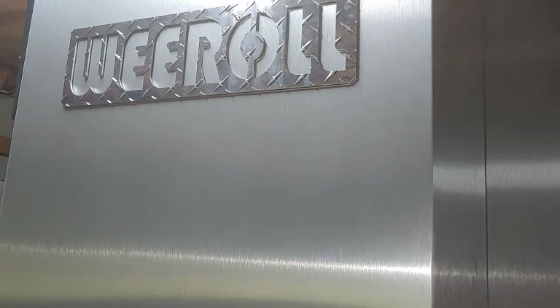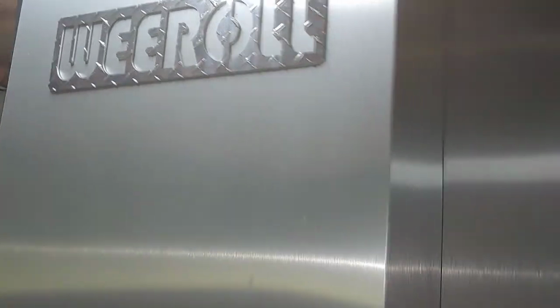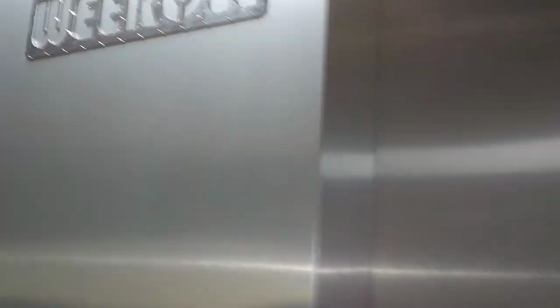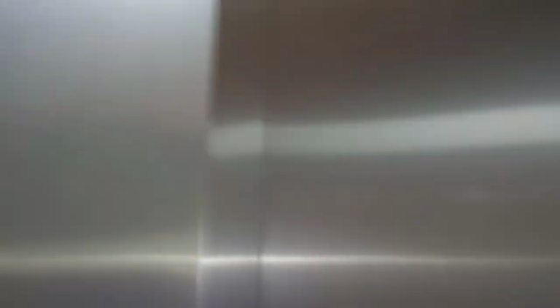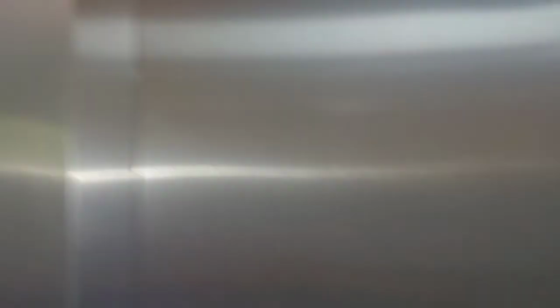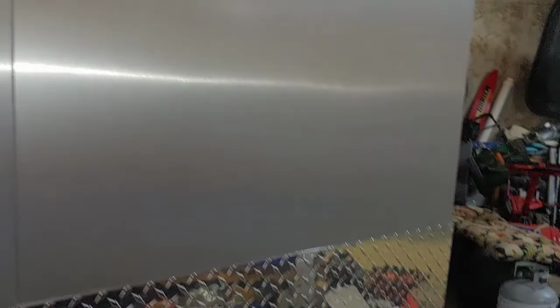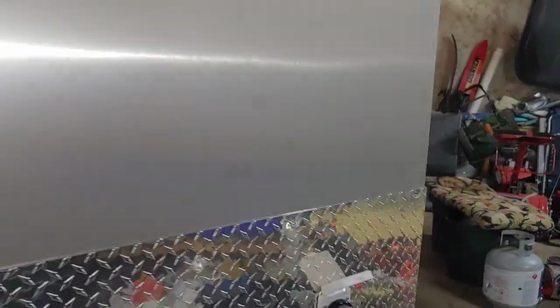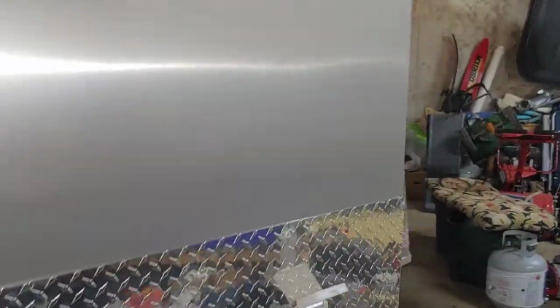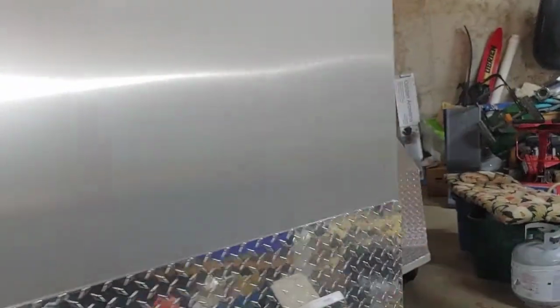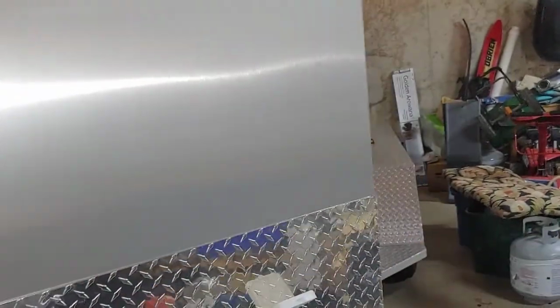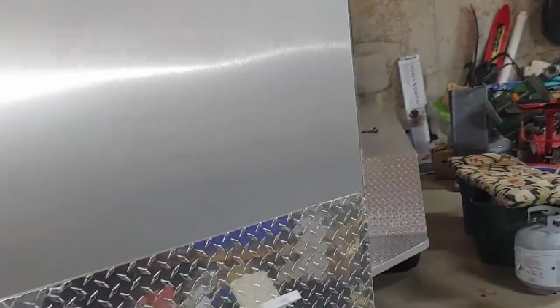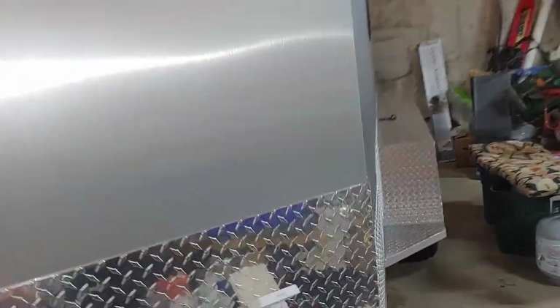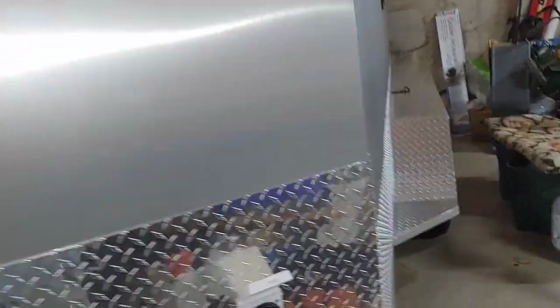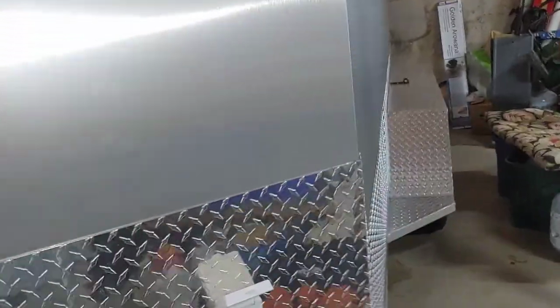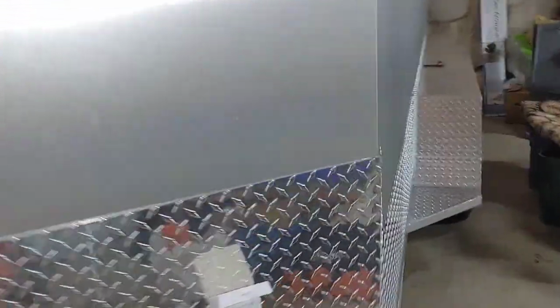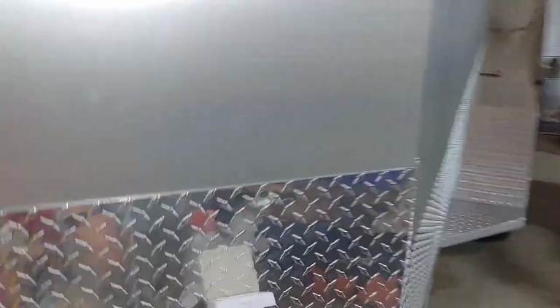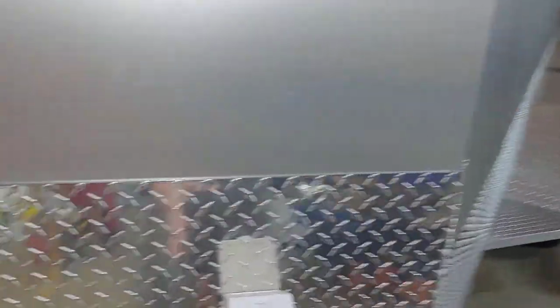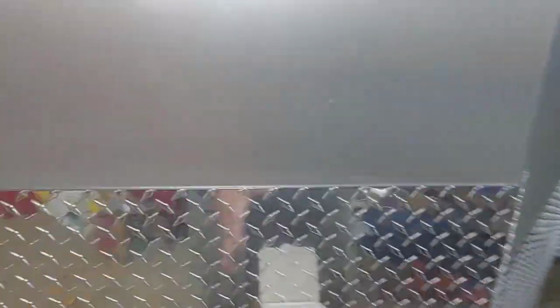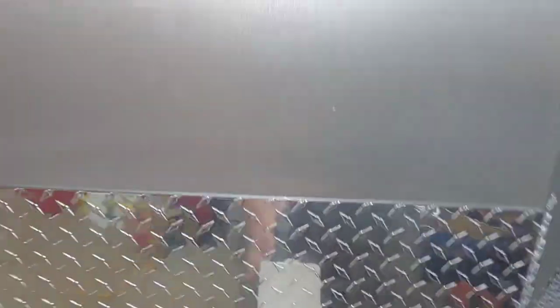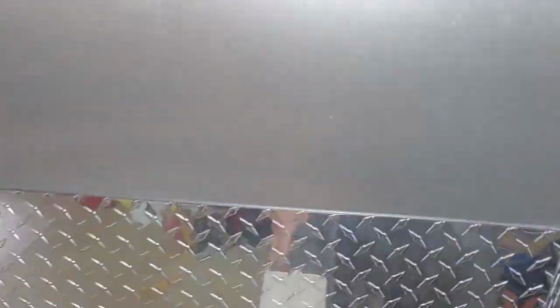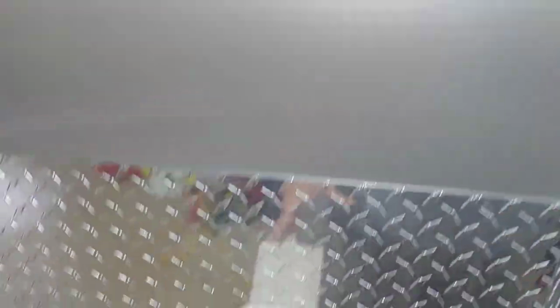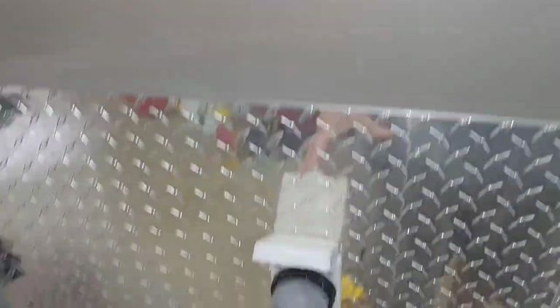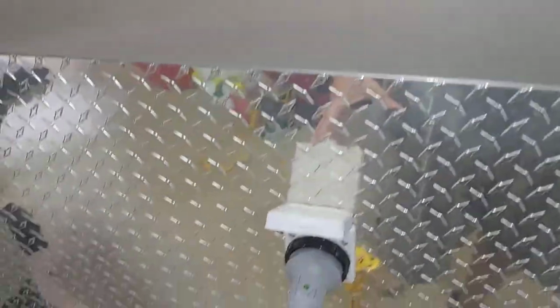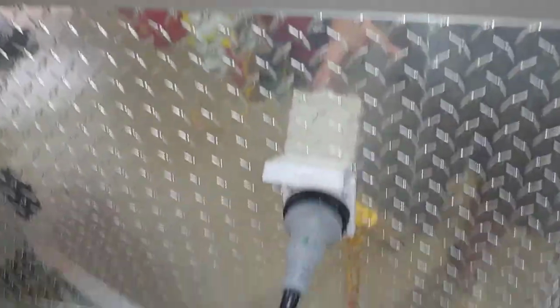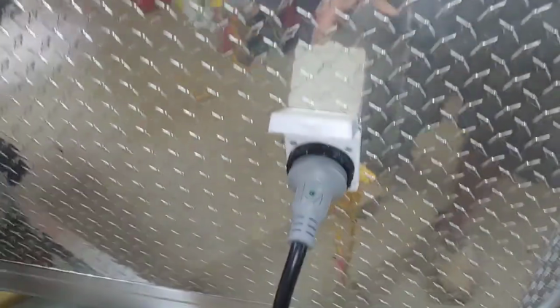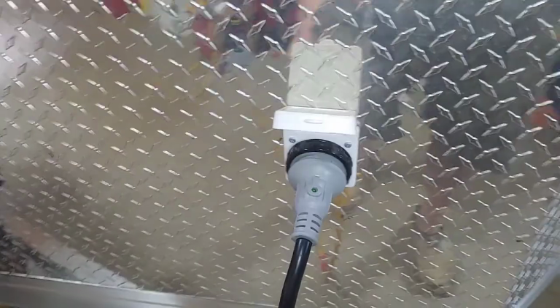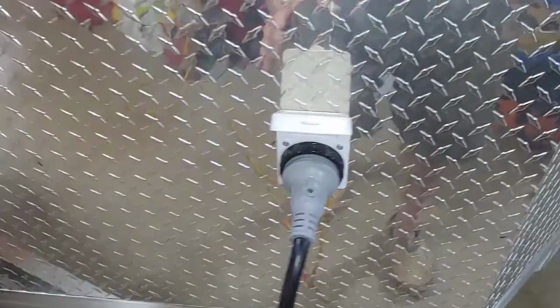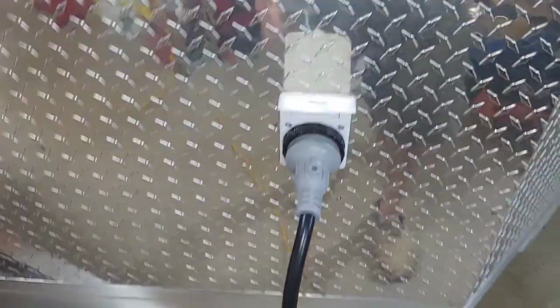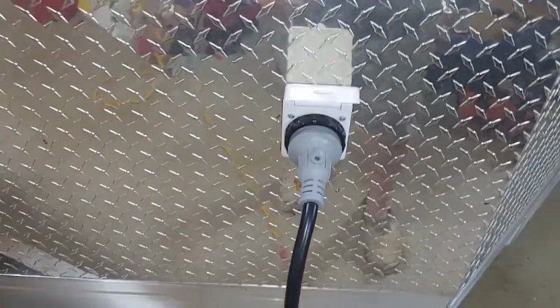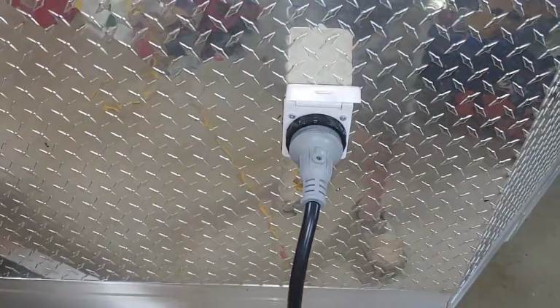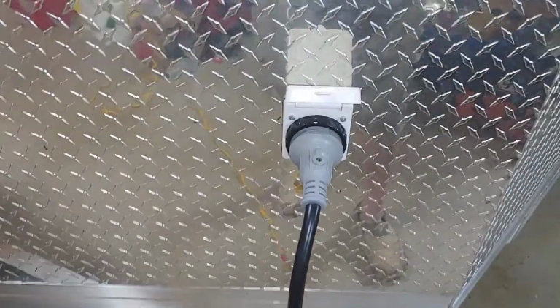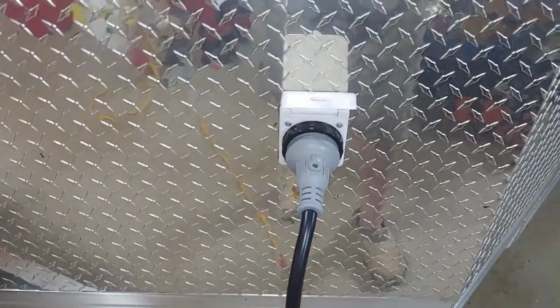Today we're going to look at two electrical systems of the WeRoll: the 110 and the 12 volt.